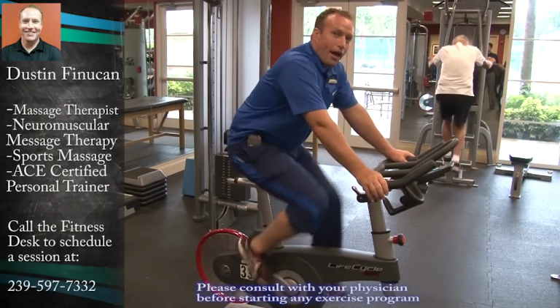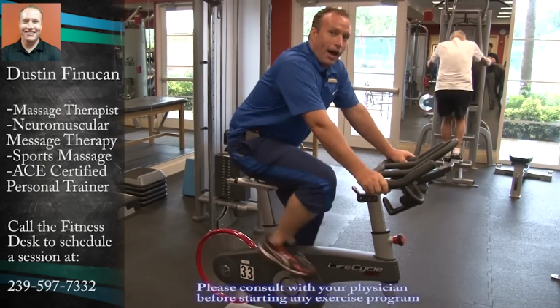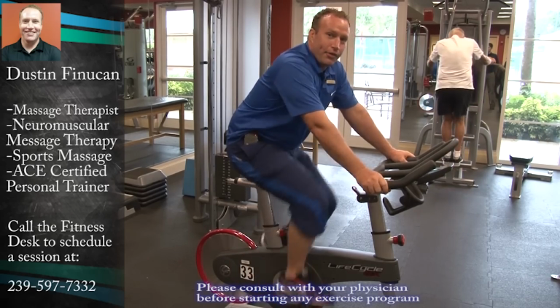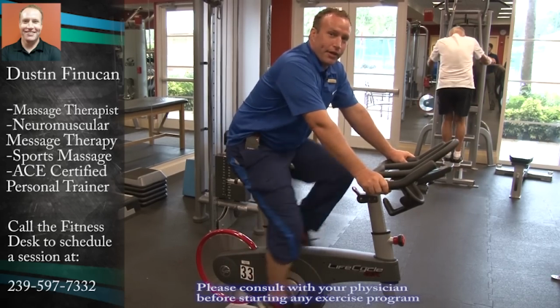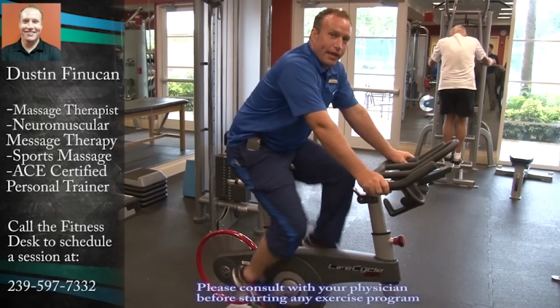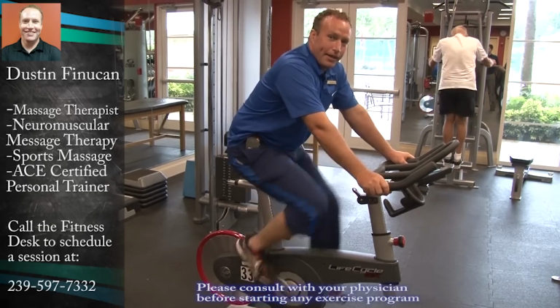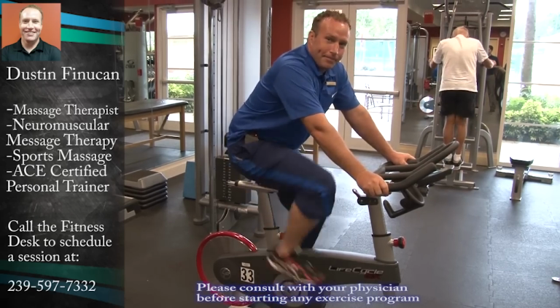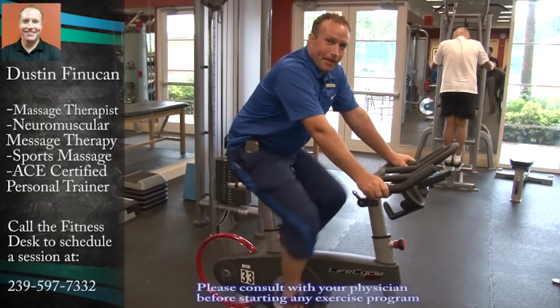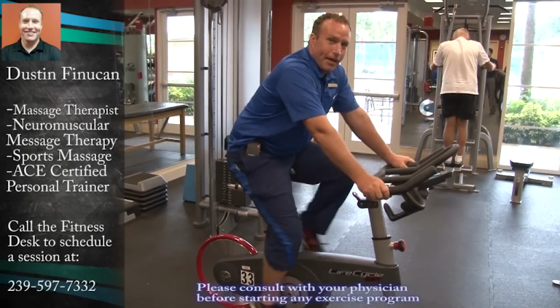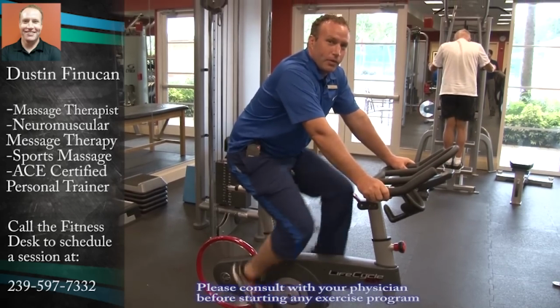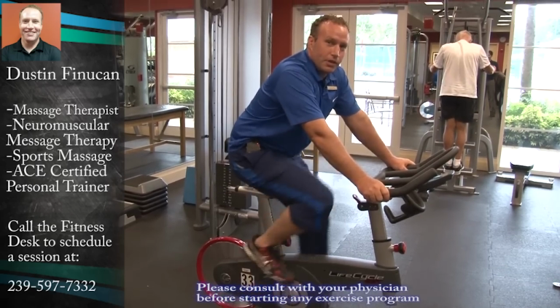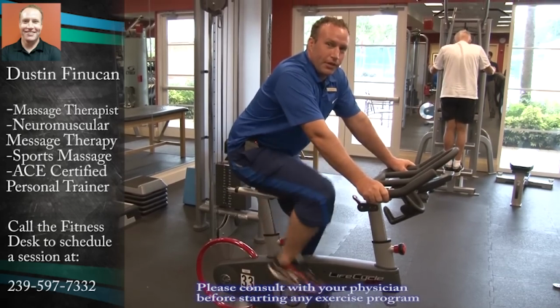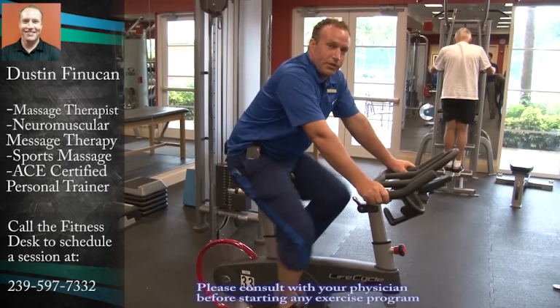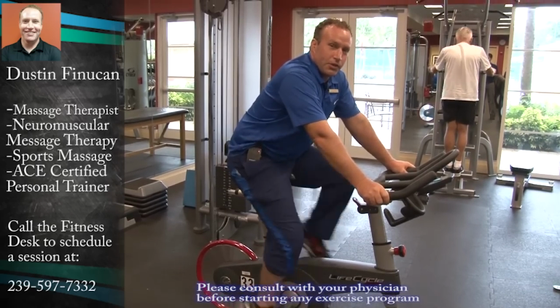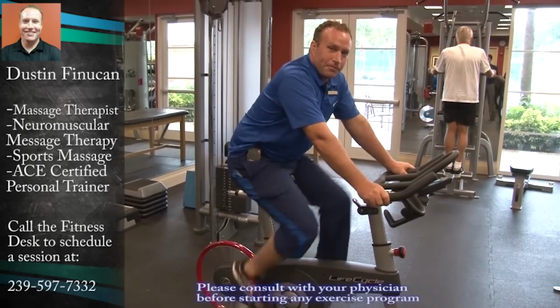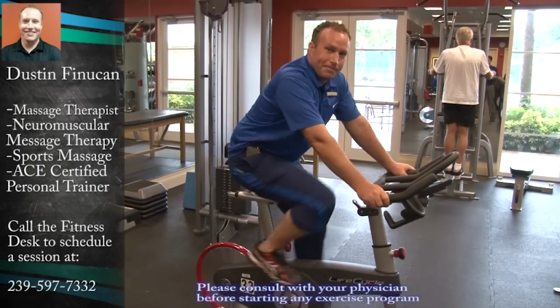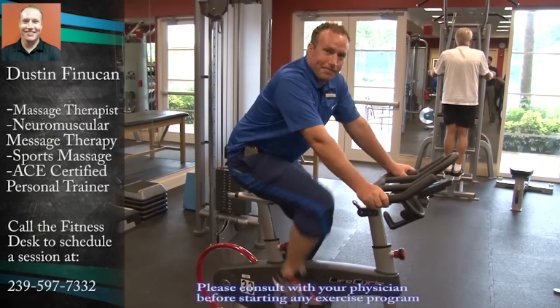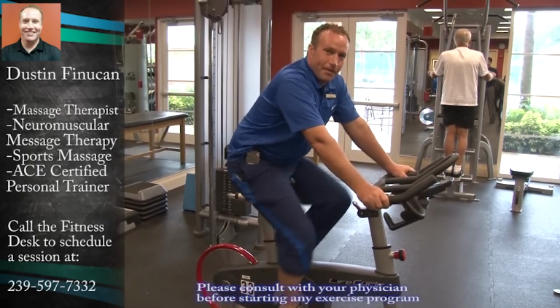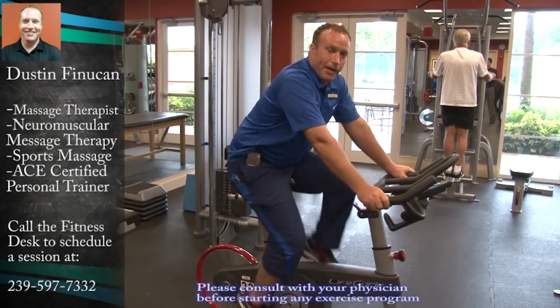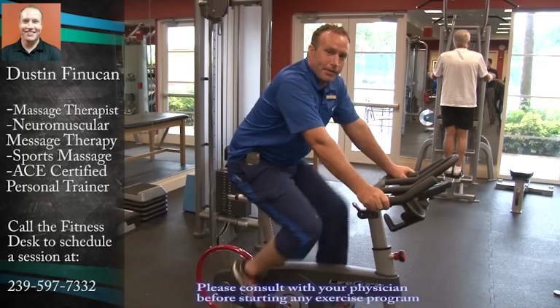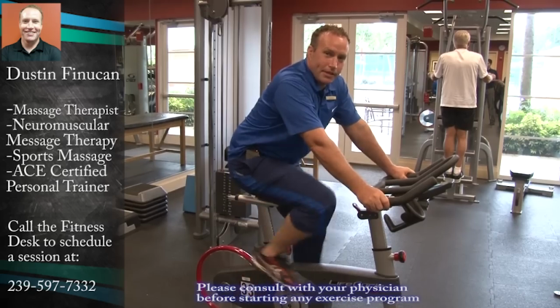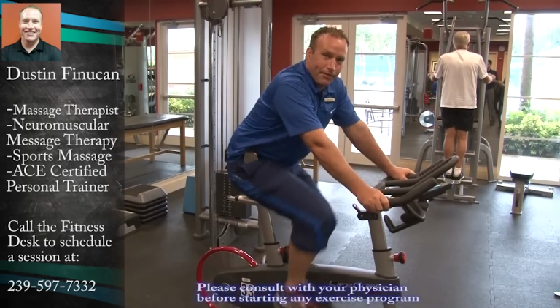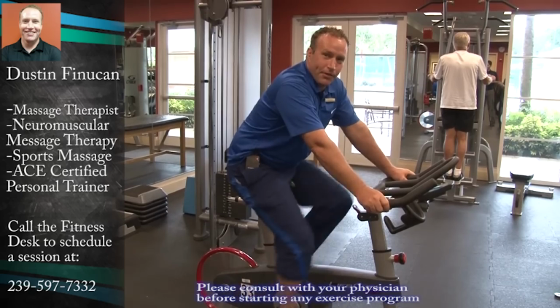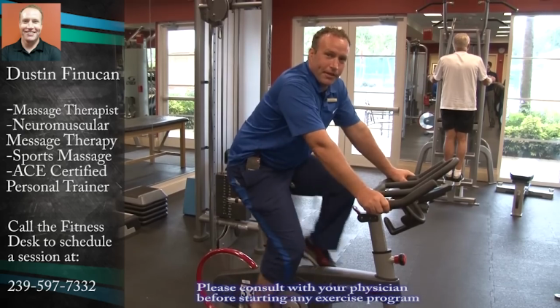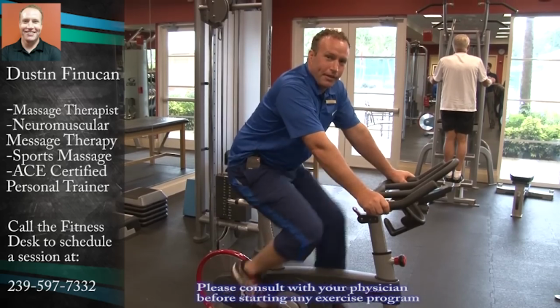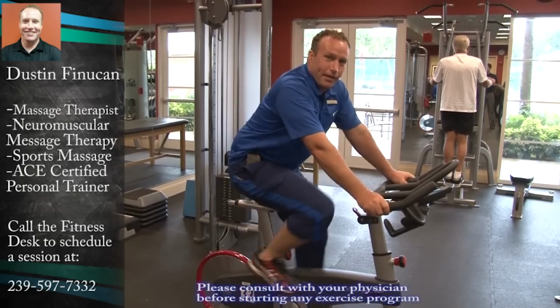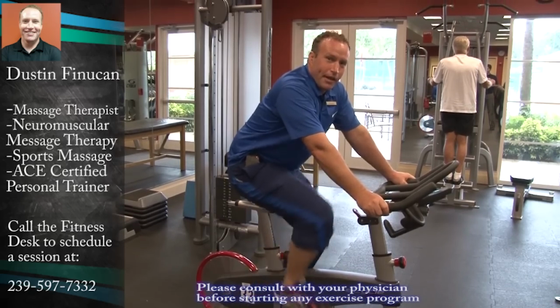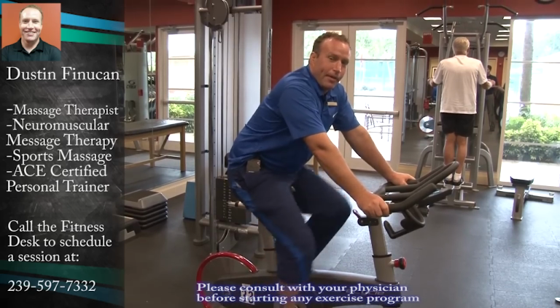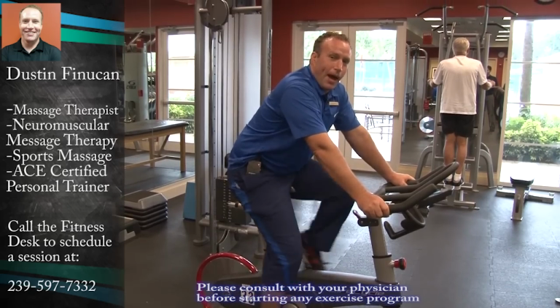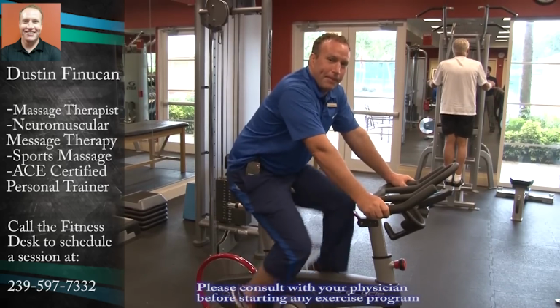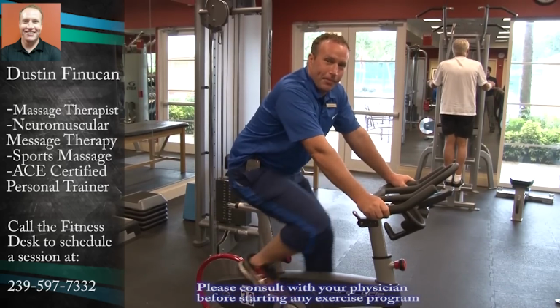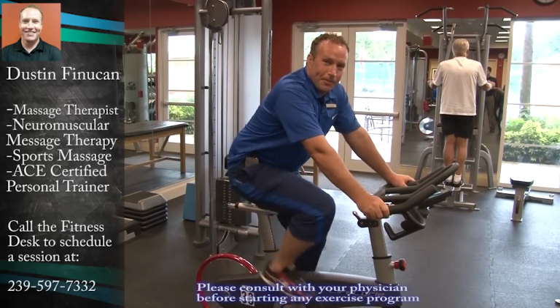Have a great day and we'll see you here soon. My name is Dustin Finucane and I'm happy to help you.